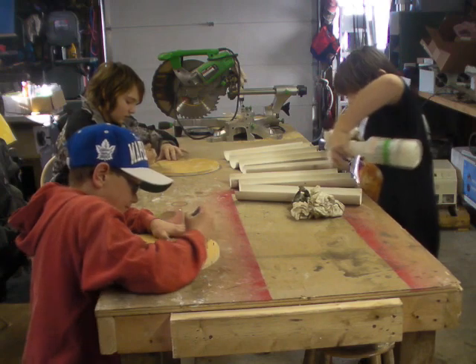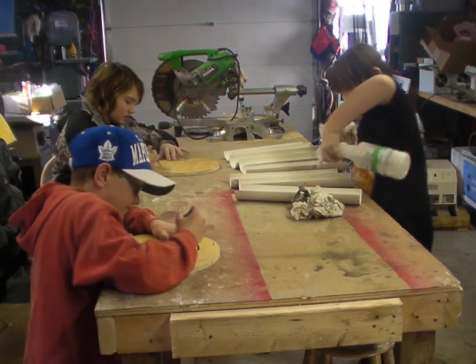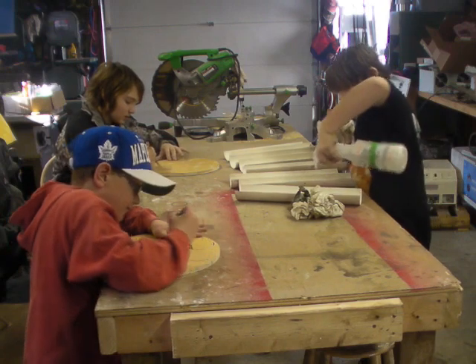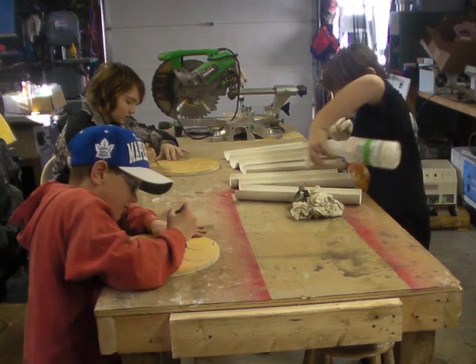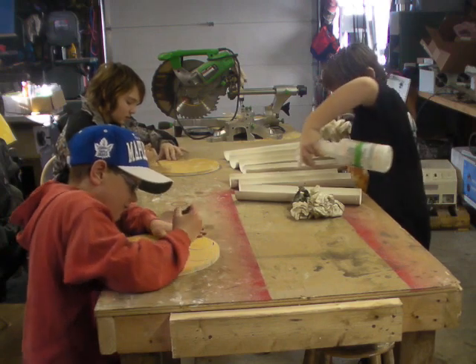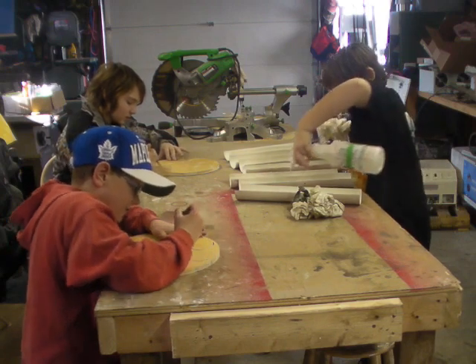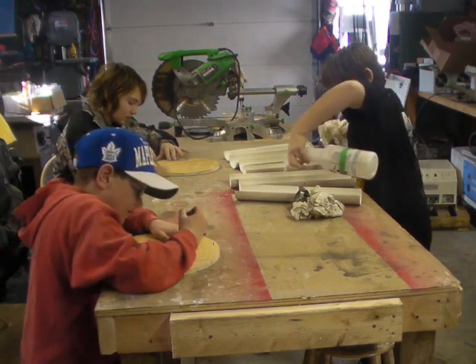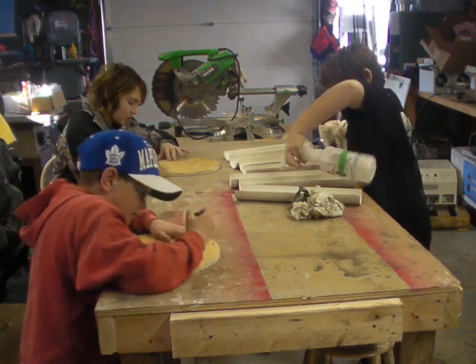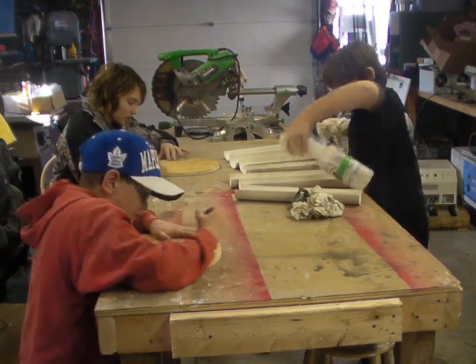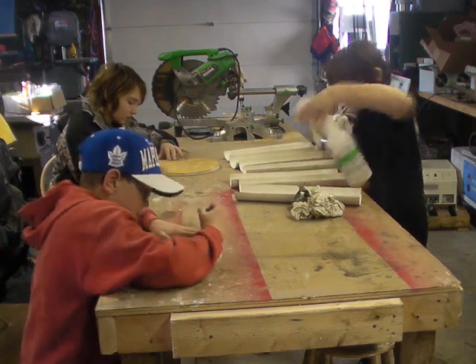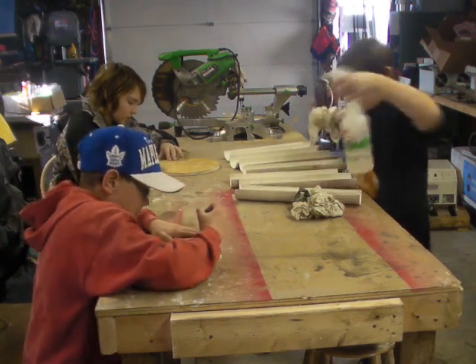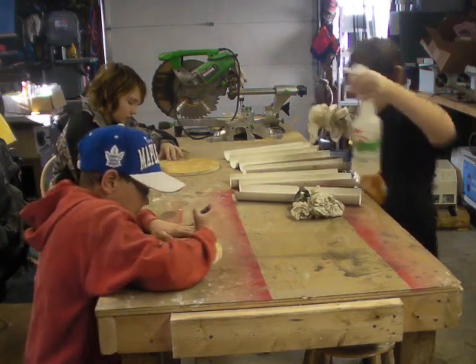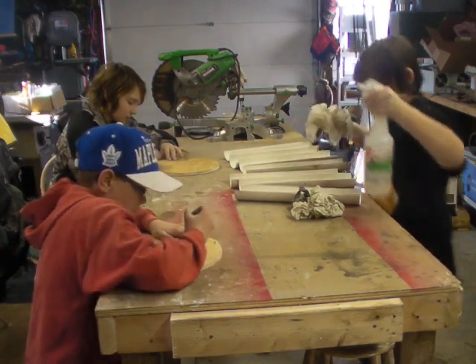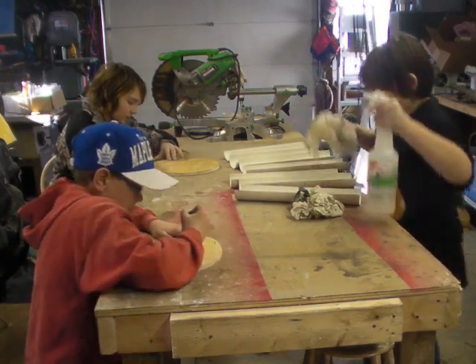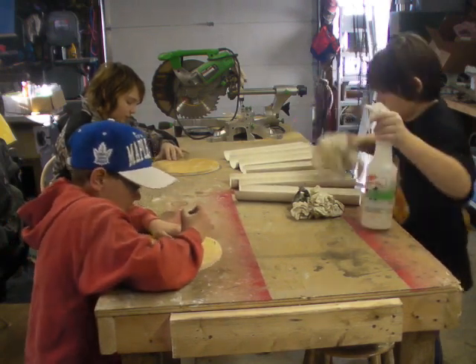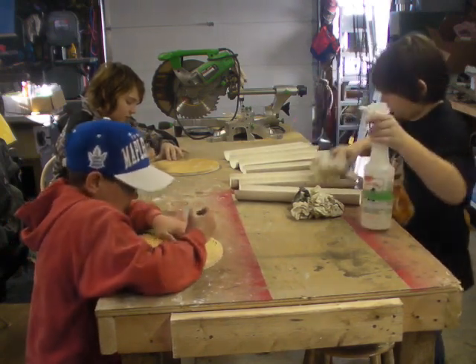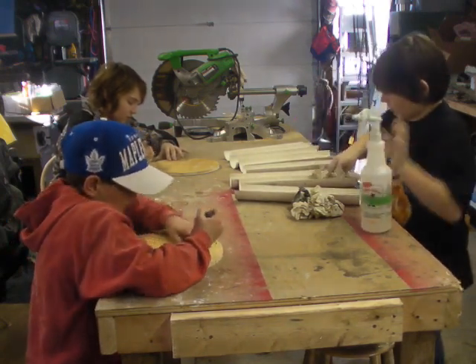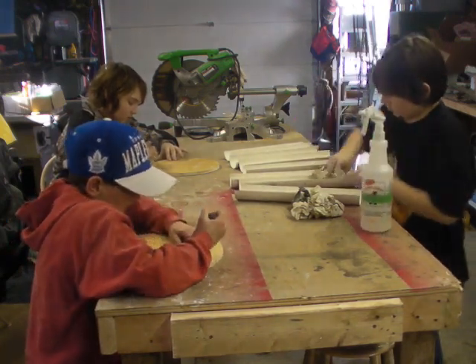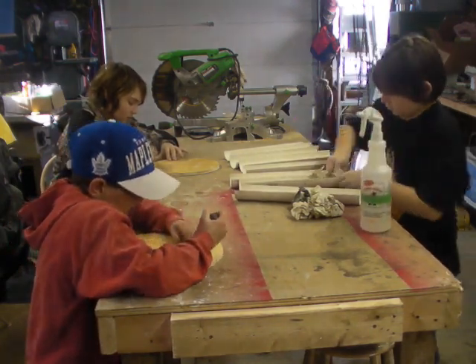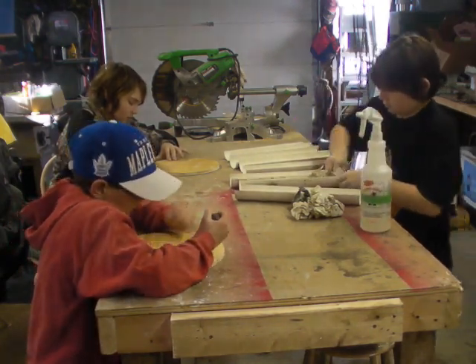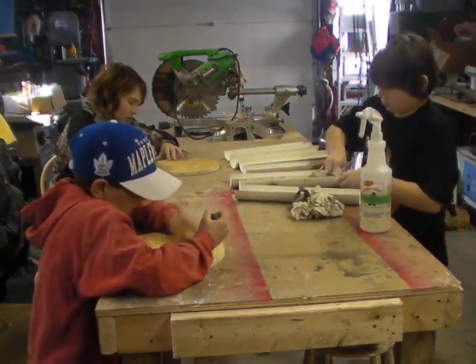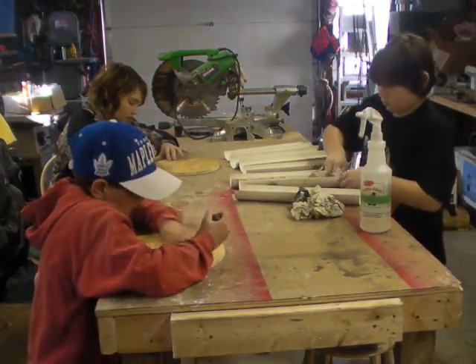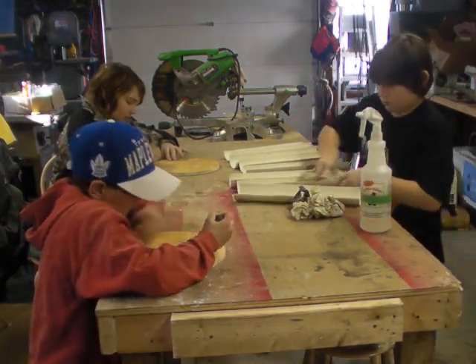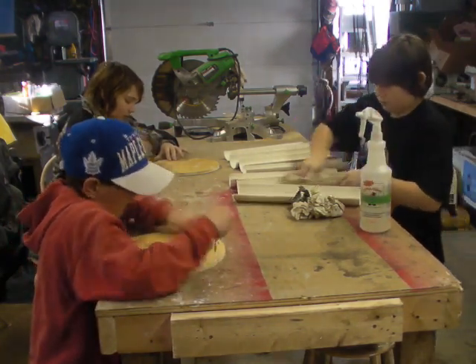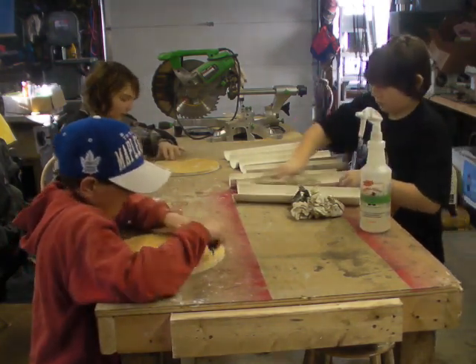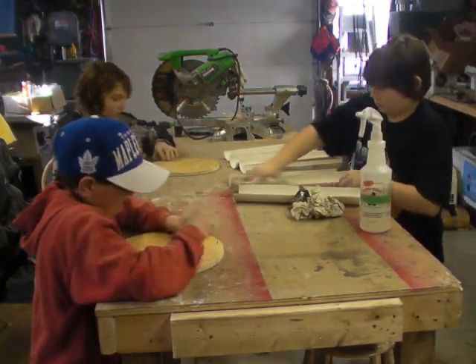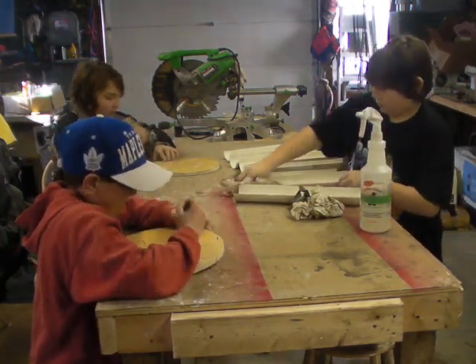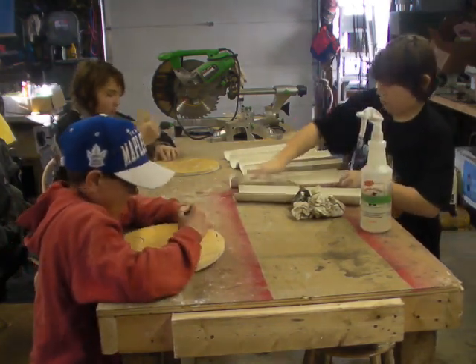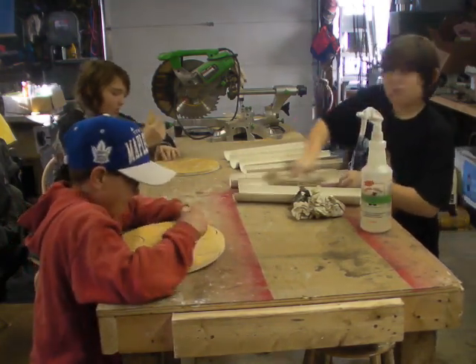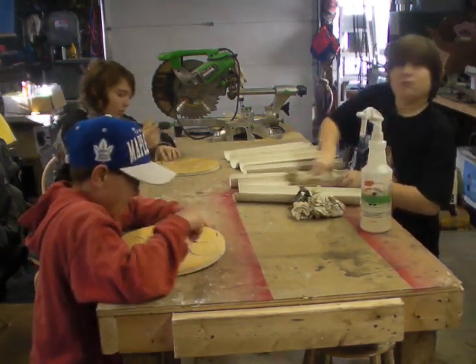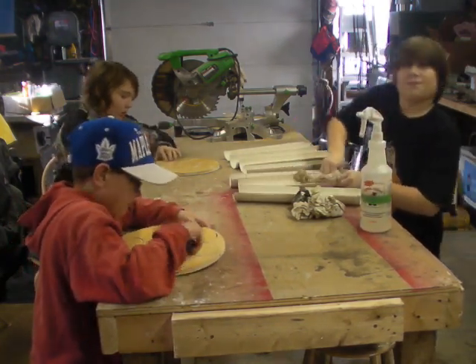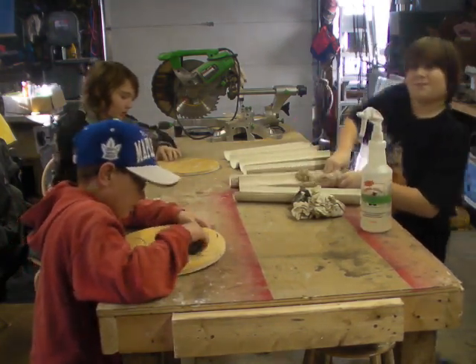These are so weird. You can never get them all off!